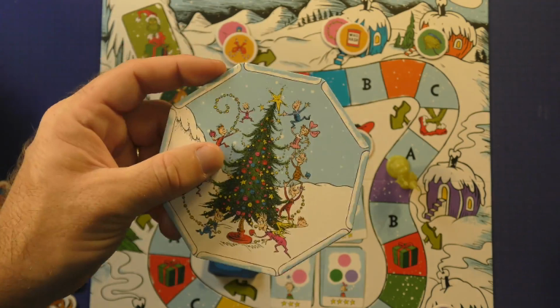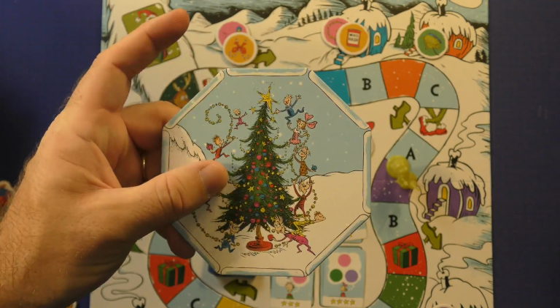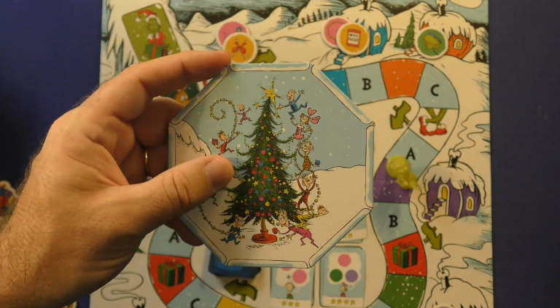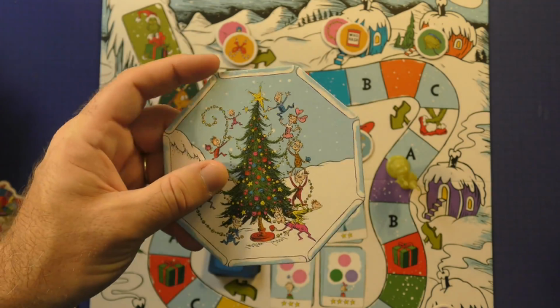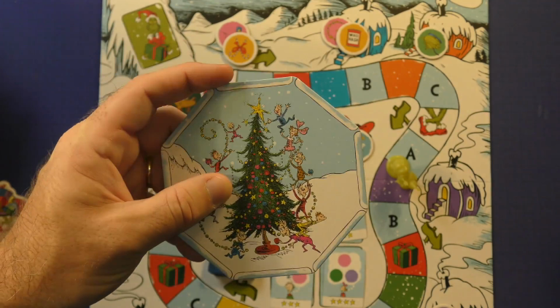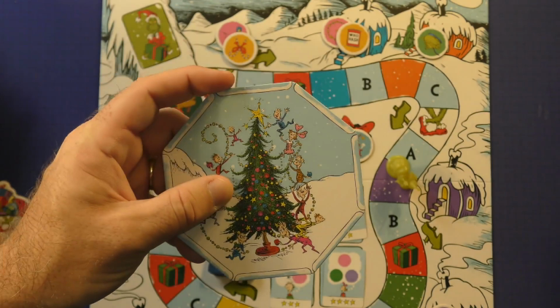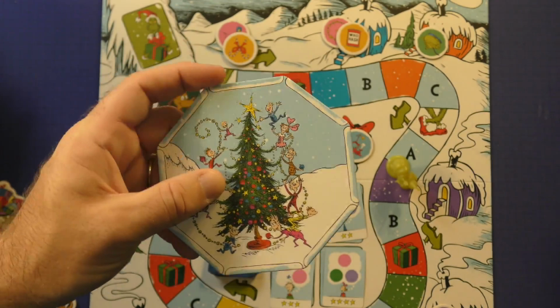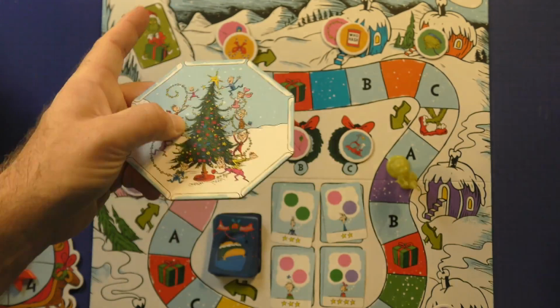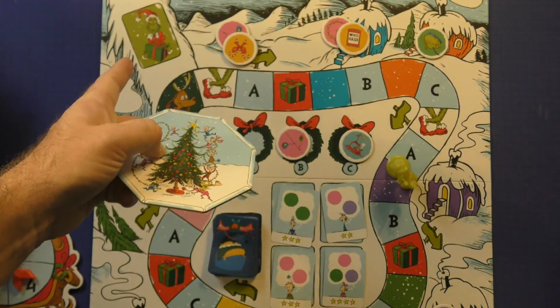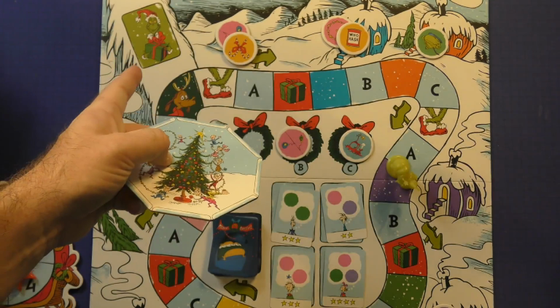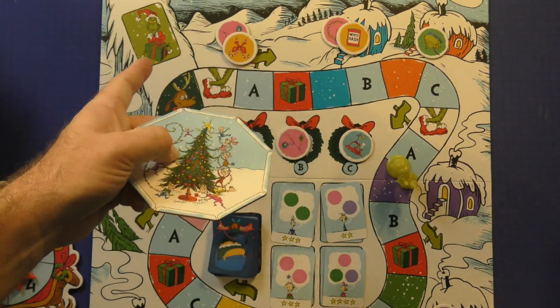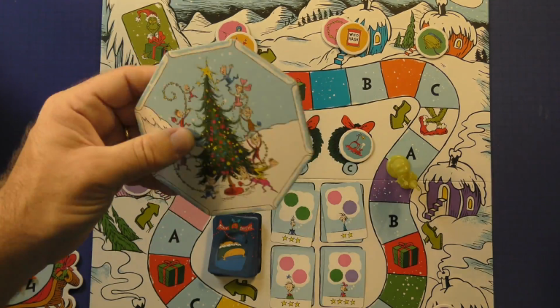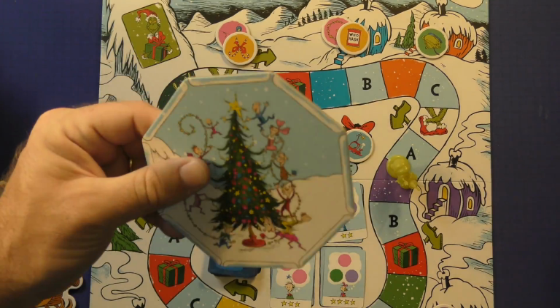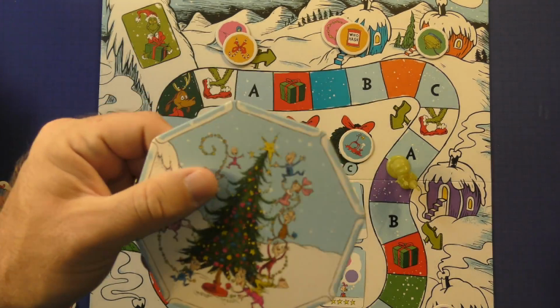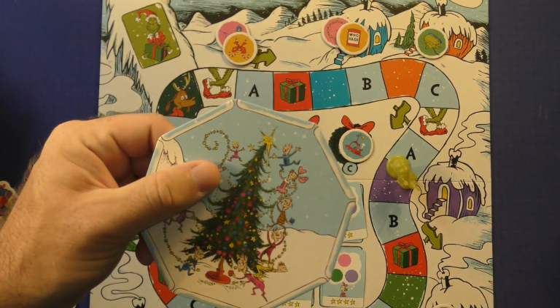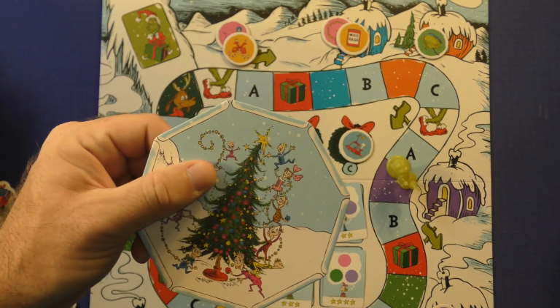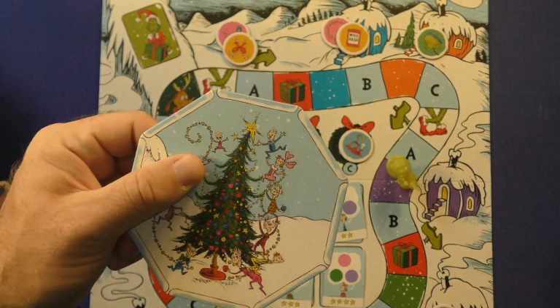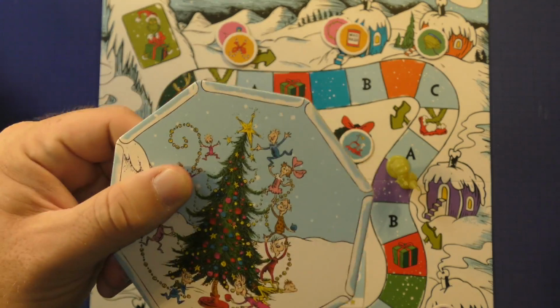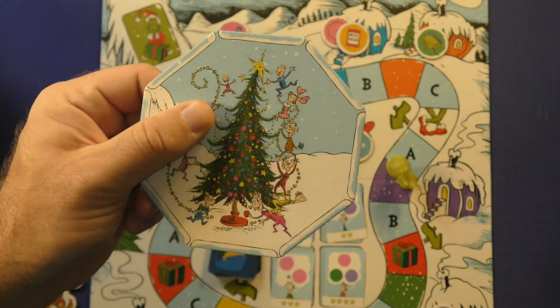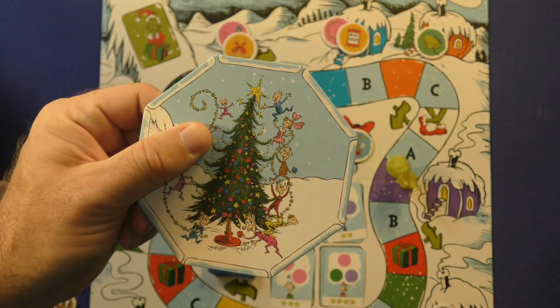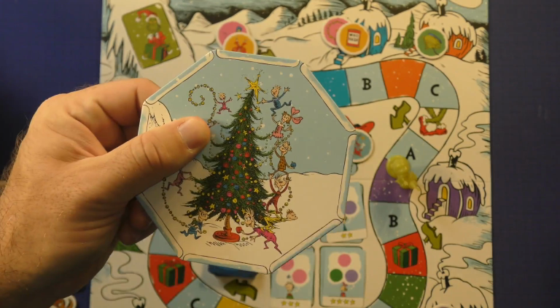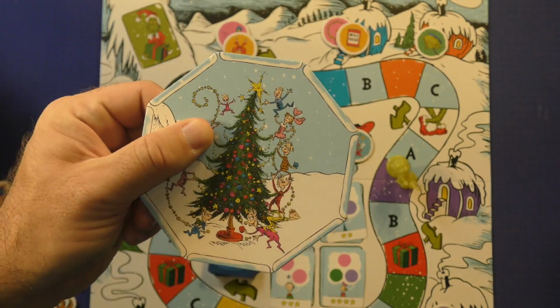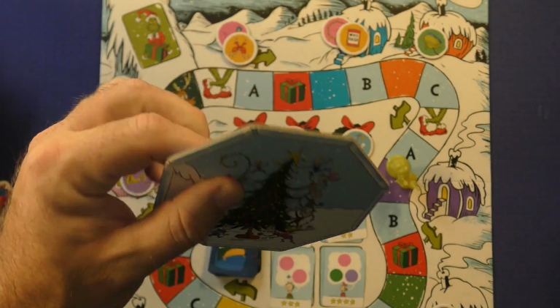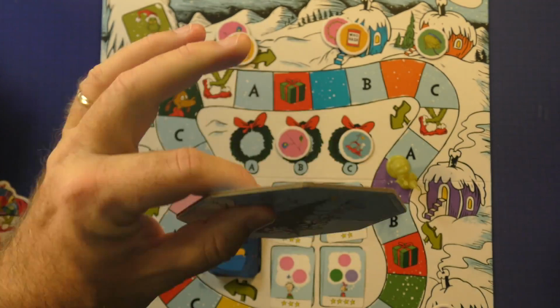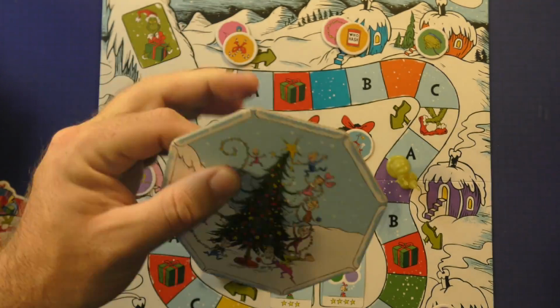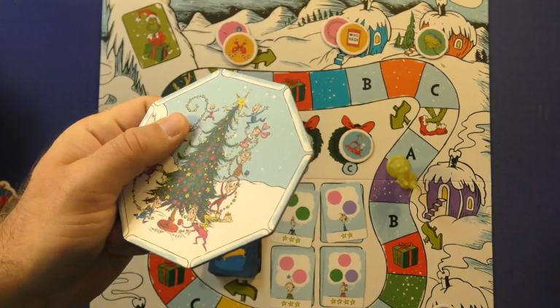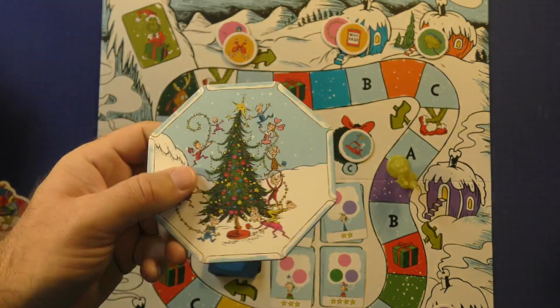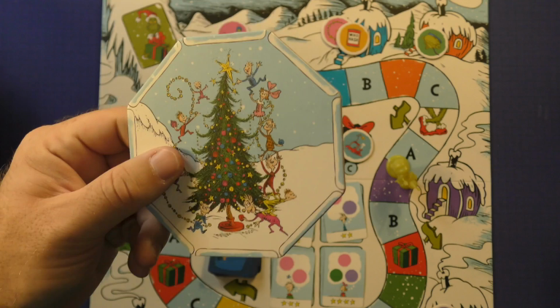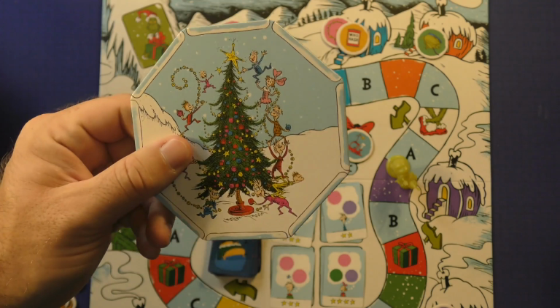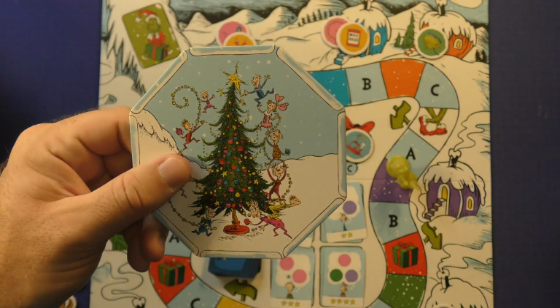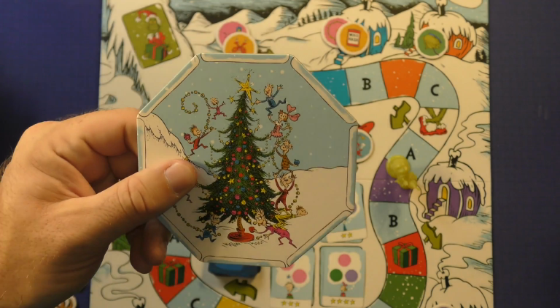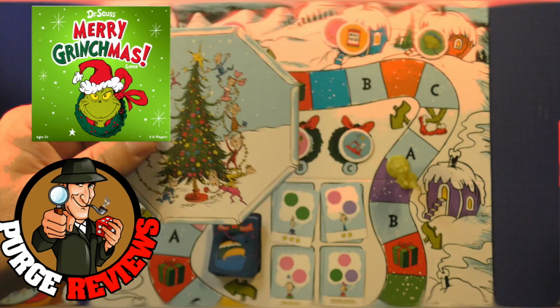After the players score eight cards, they will compare how many they fulfilled versus the Grinch. Whoever scored the most is the winner. Everybody's playing against the Grinch.